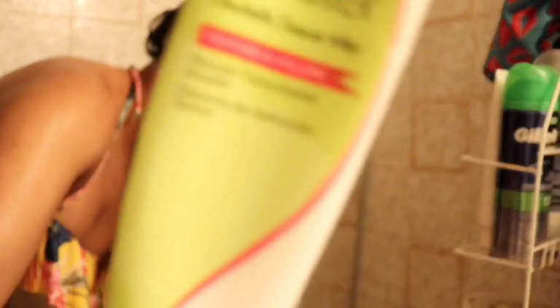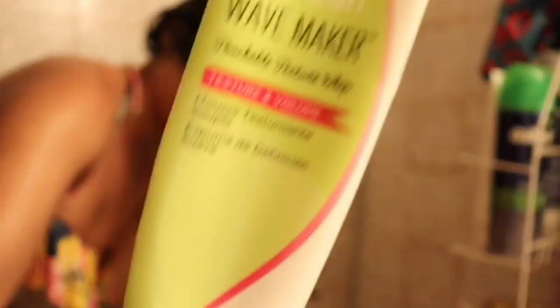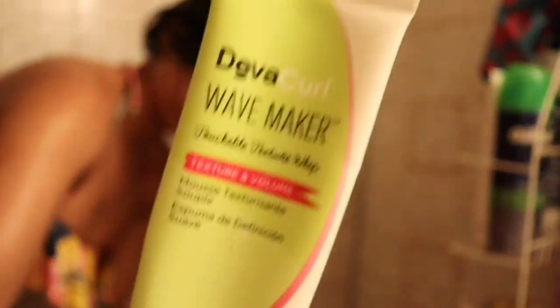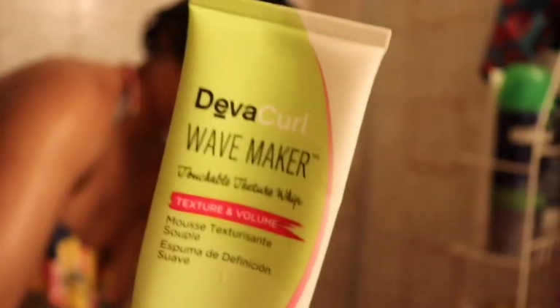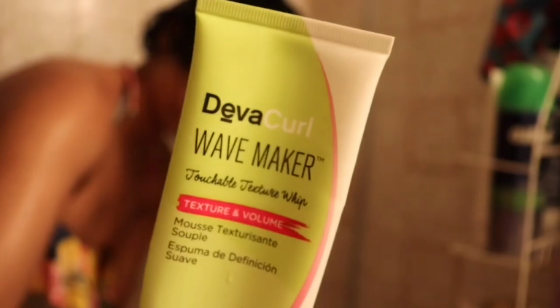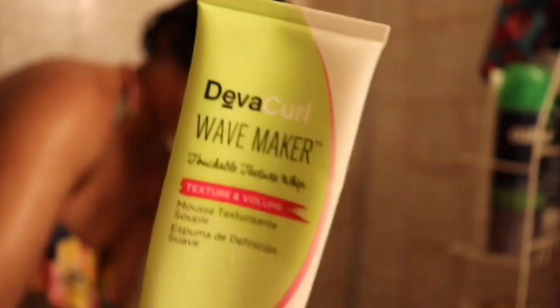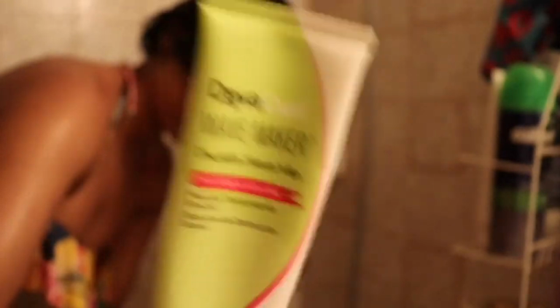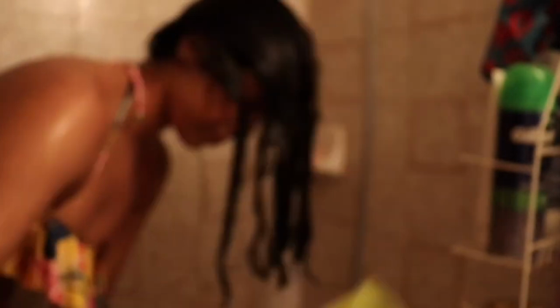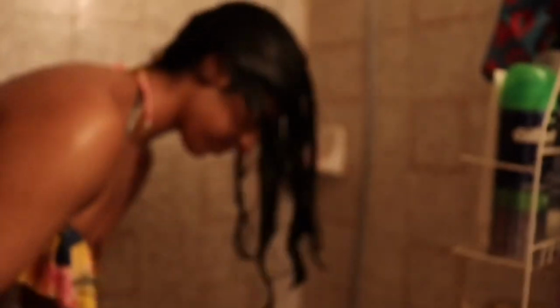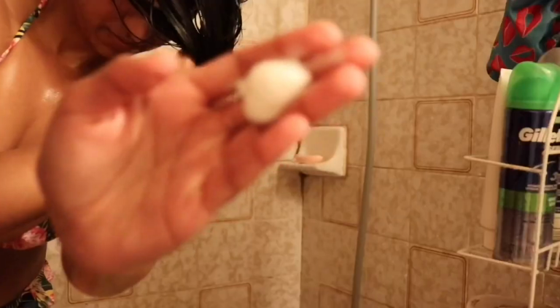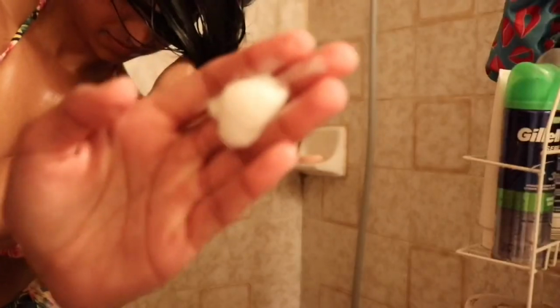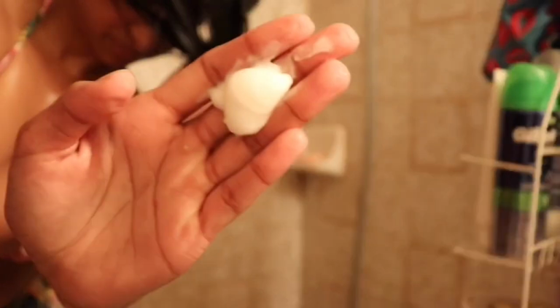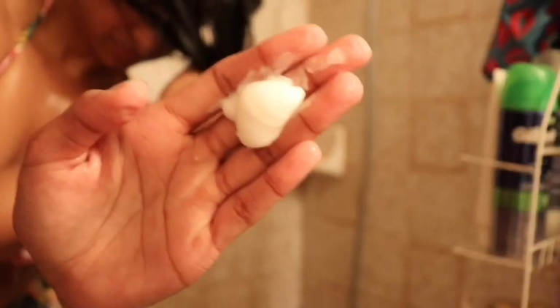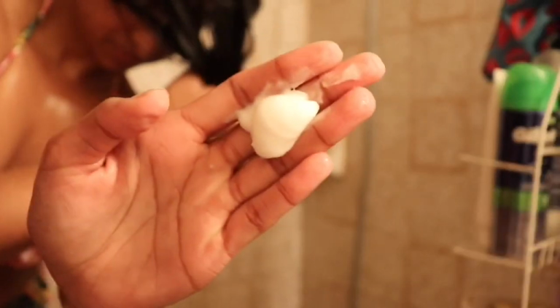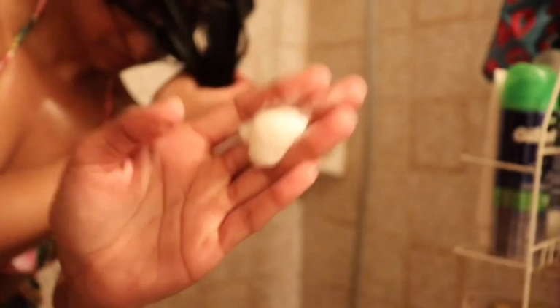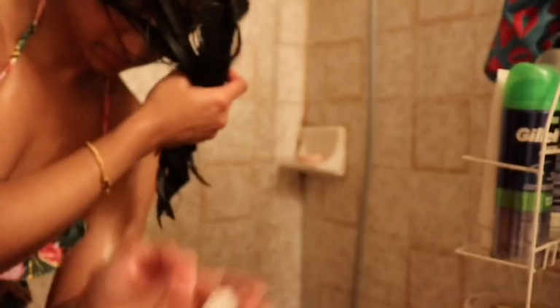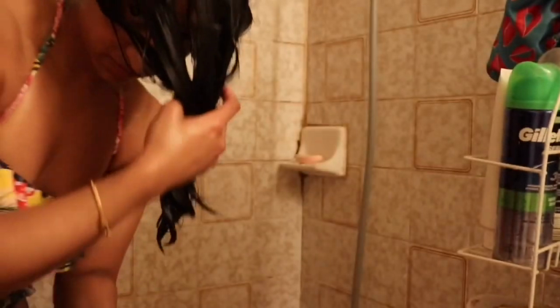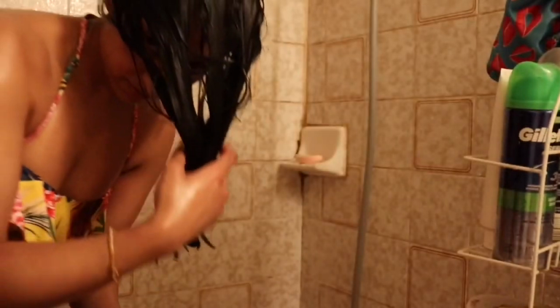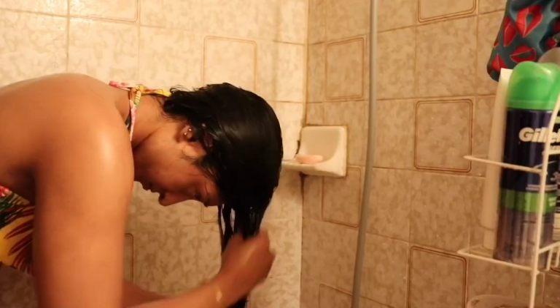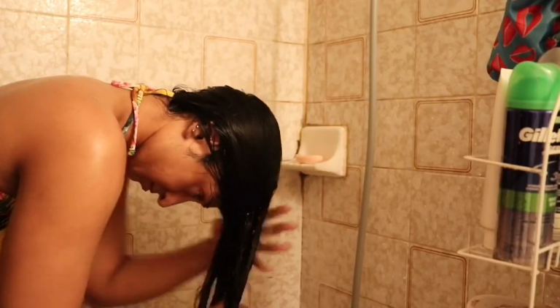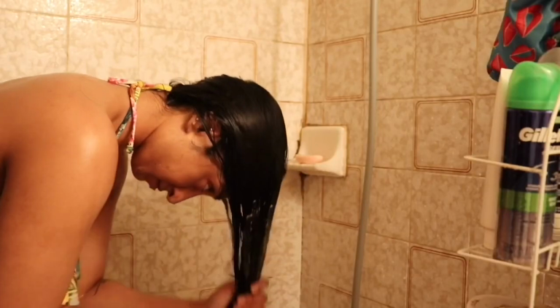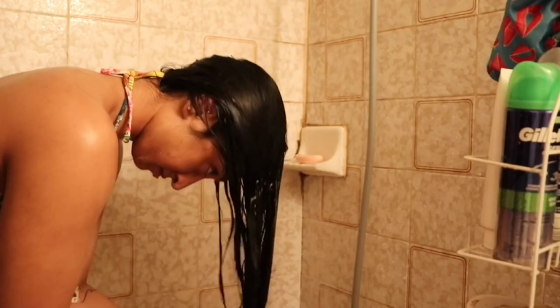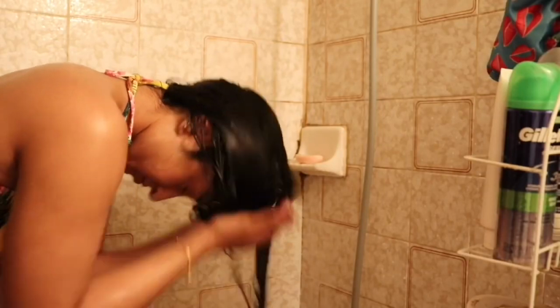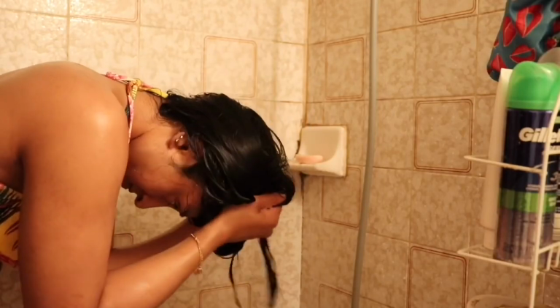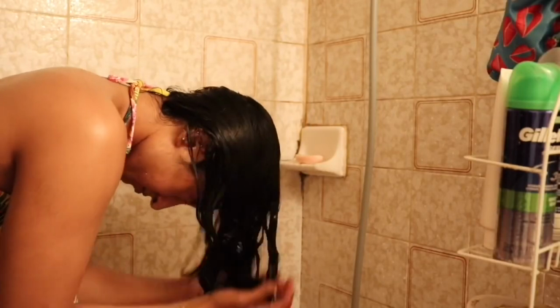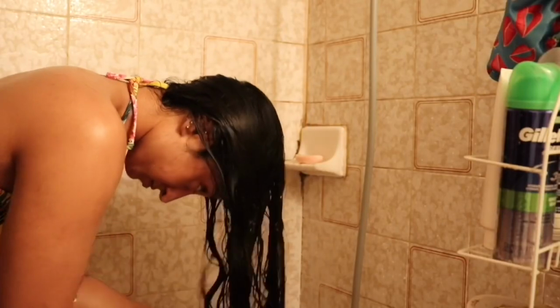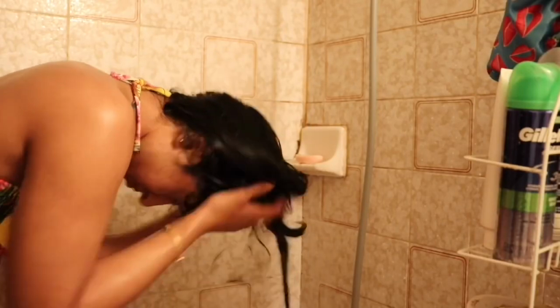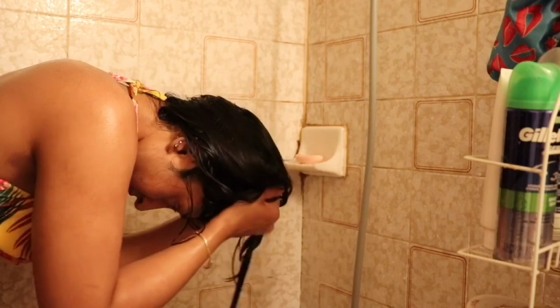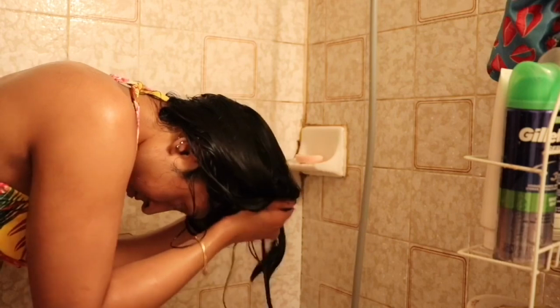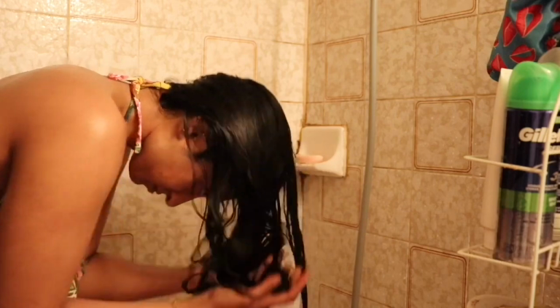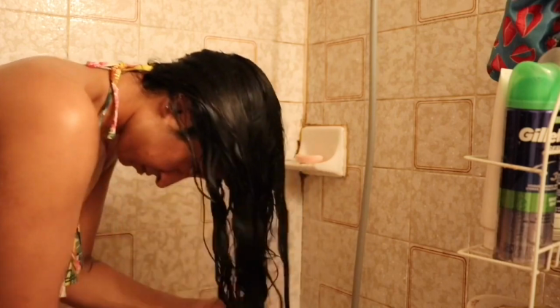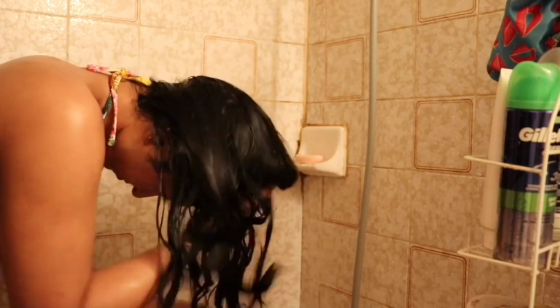I'm not going to put any leave-in conditioner. I'm just using my wave maker, applying it to my wet hair and scrunching it in.